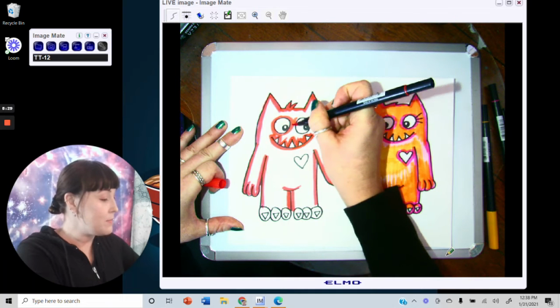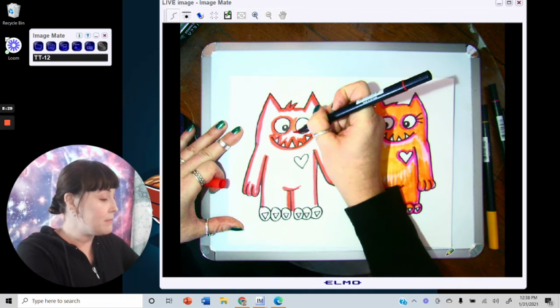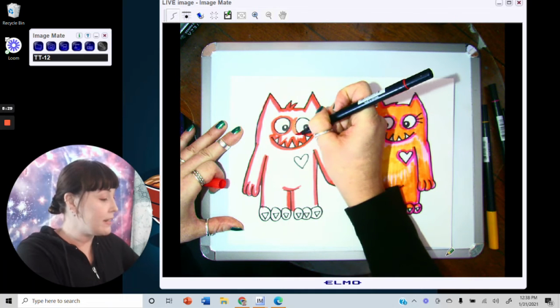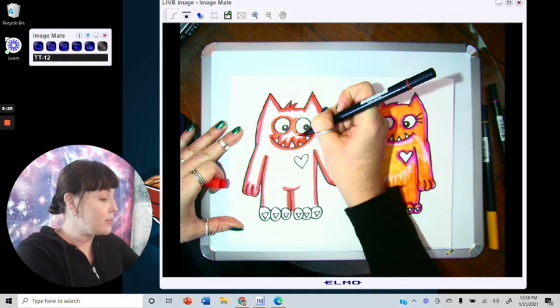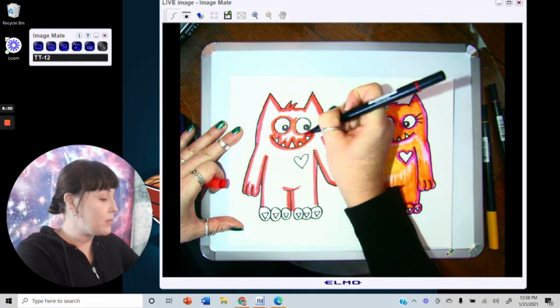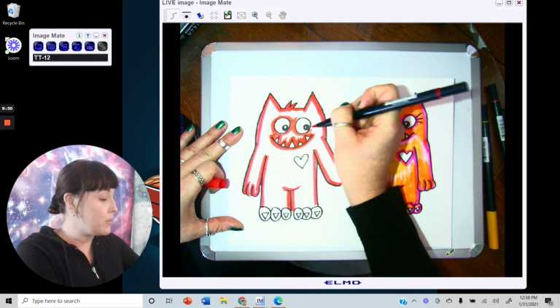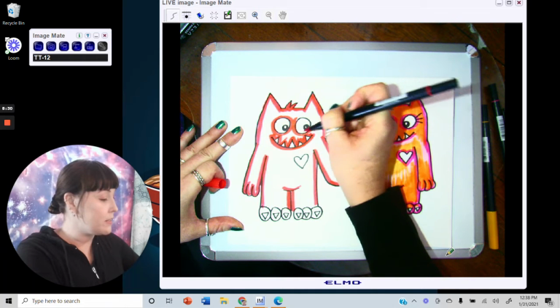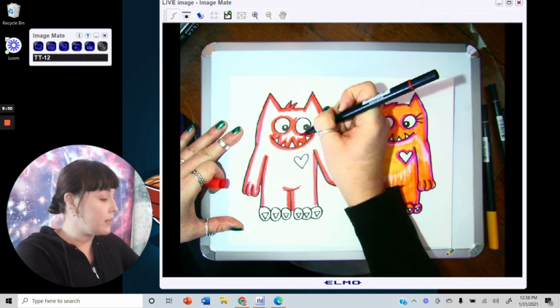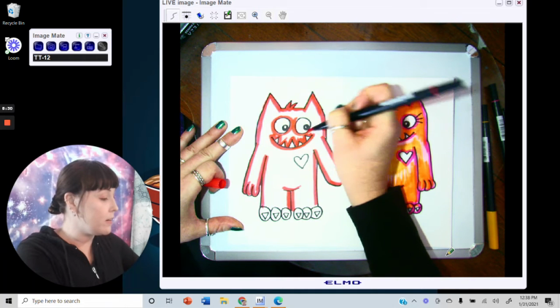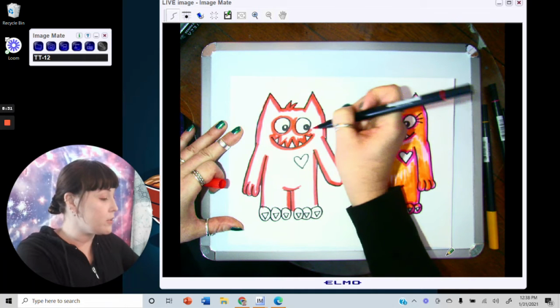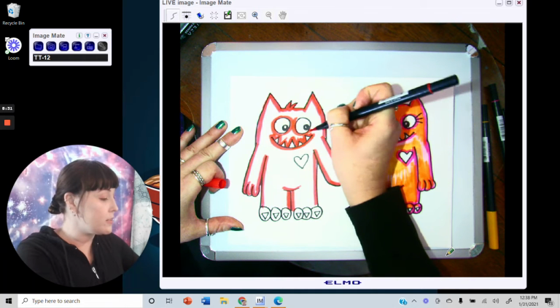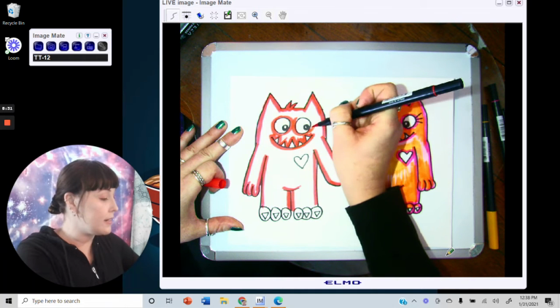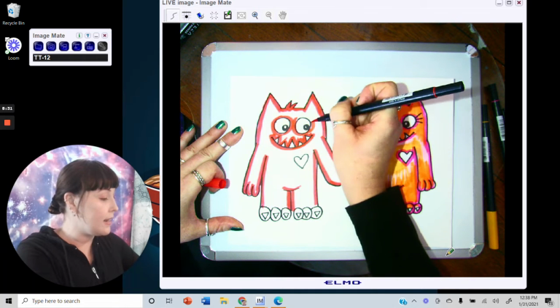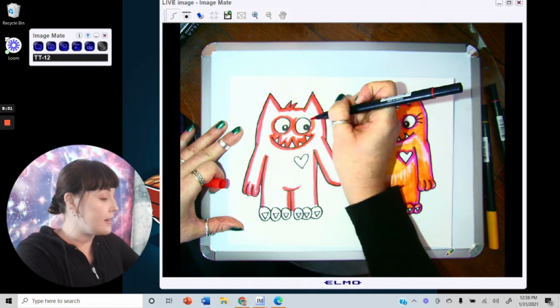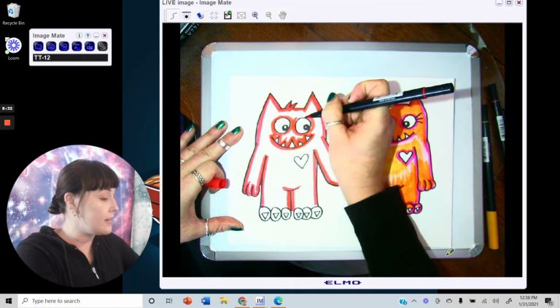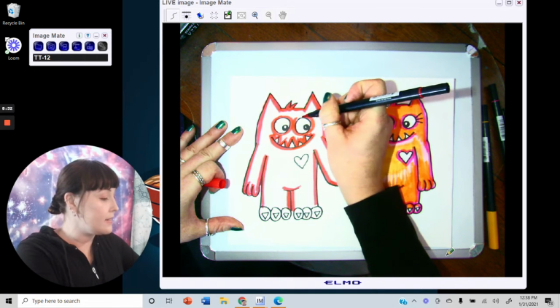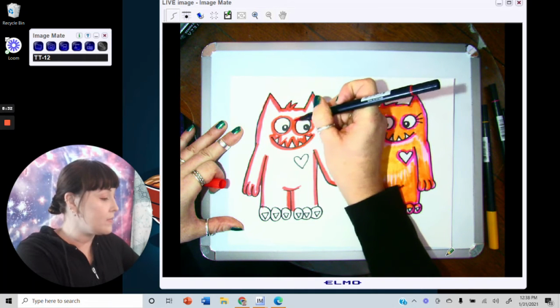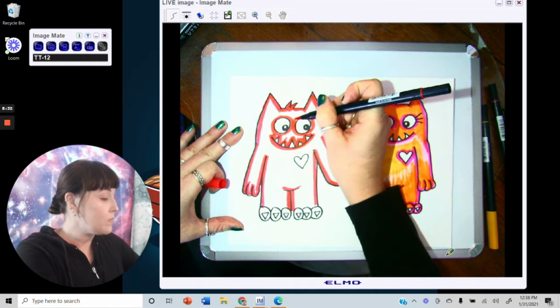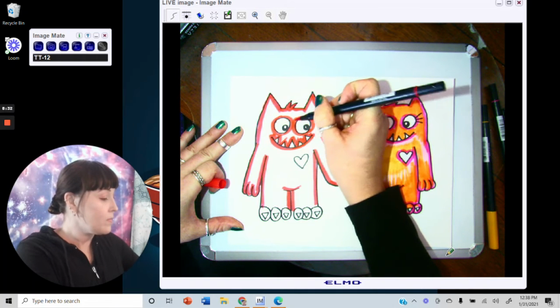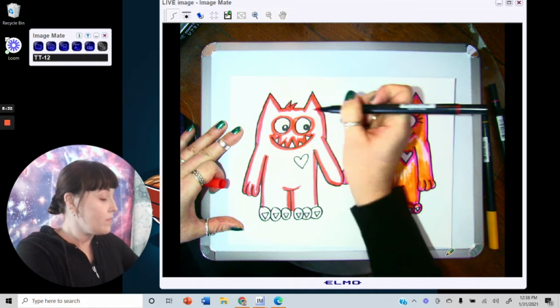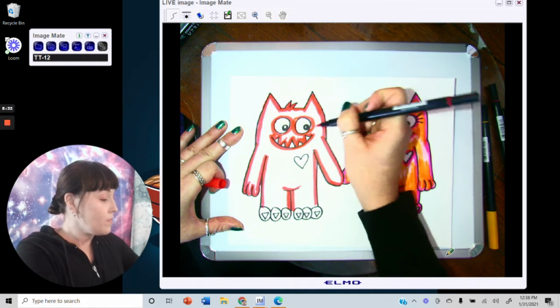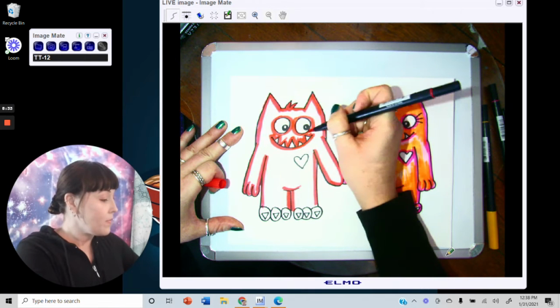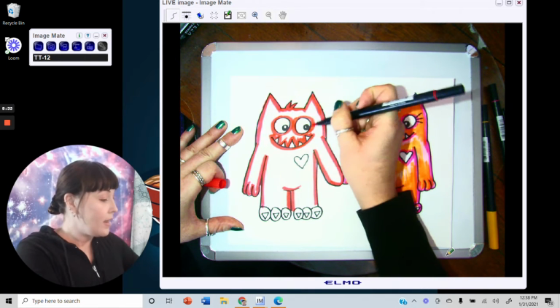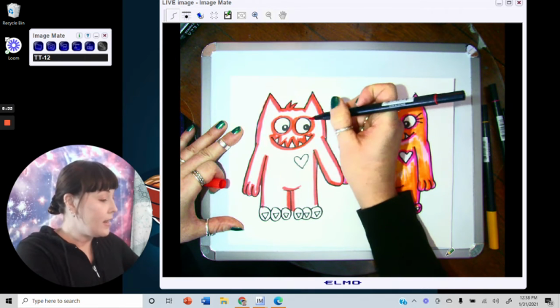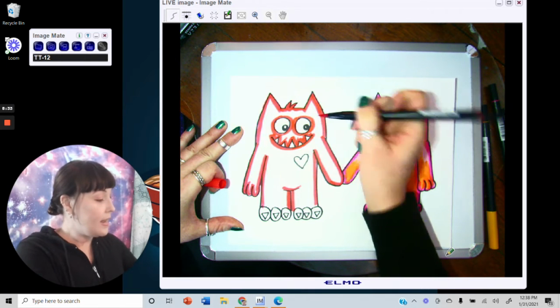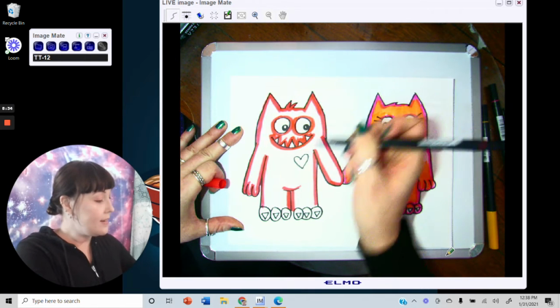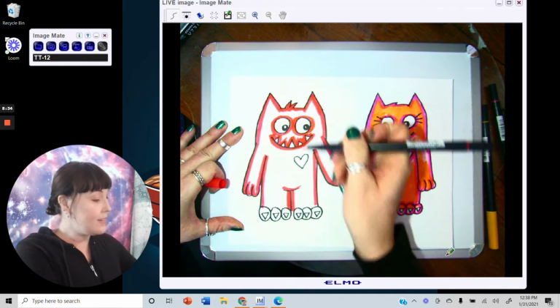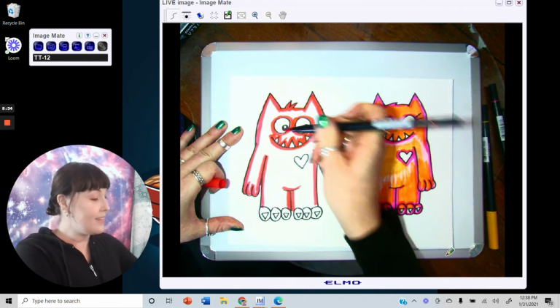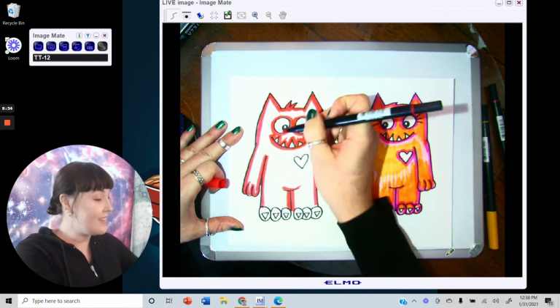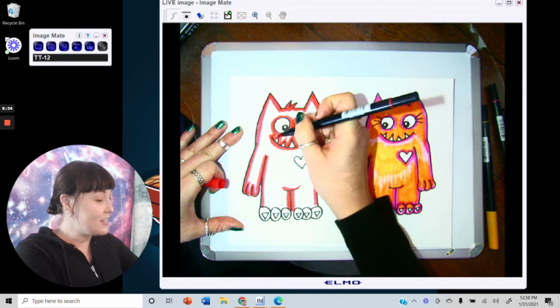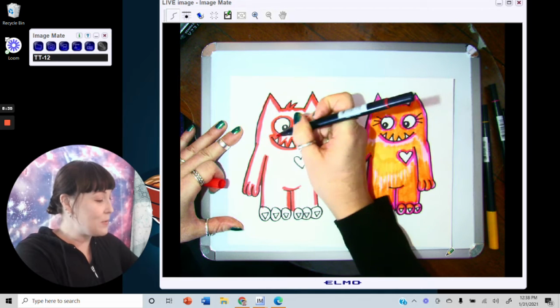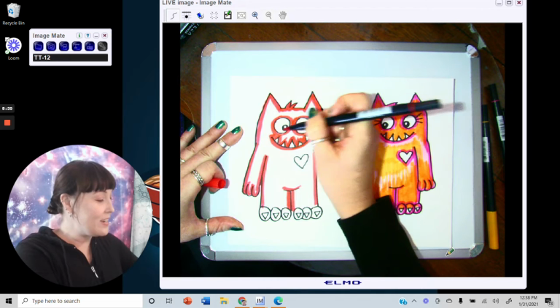Sometimes I like to read books and look at art just to get ideas and a little inspiration.